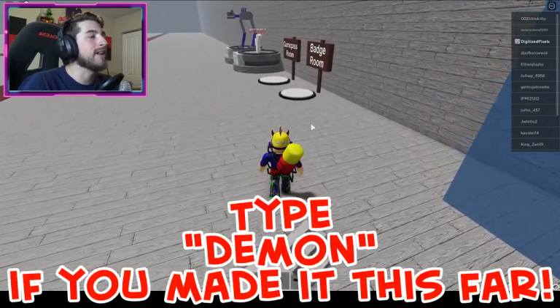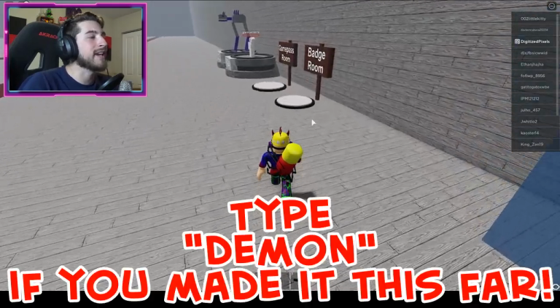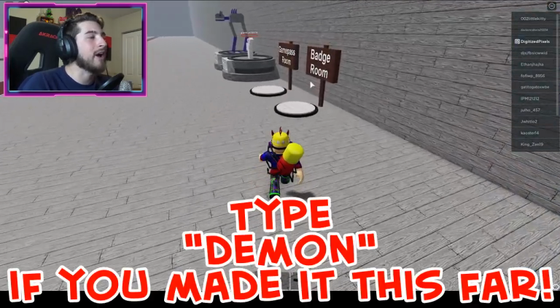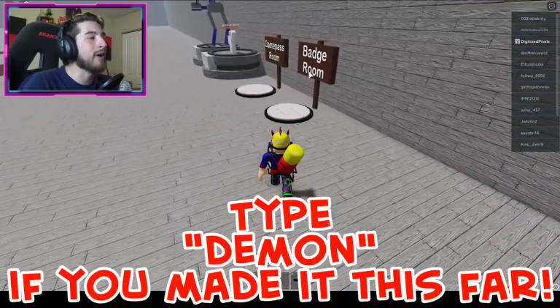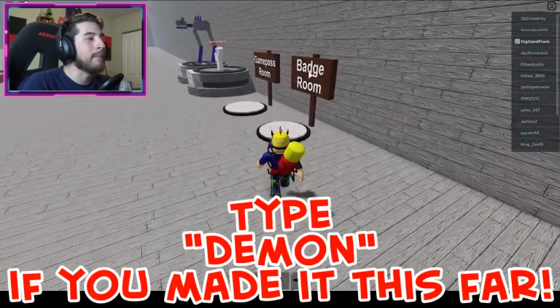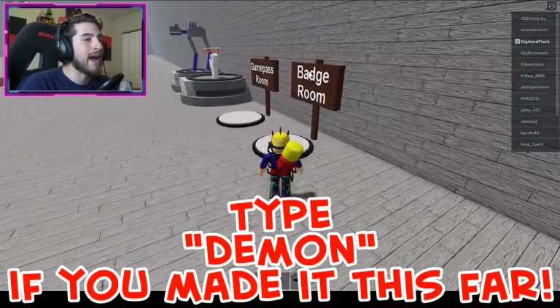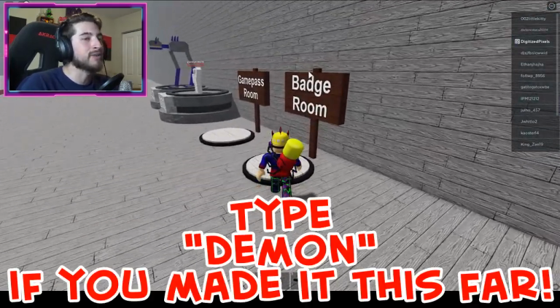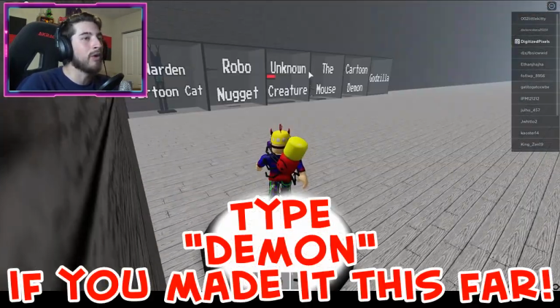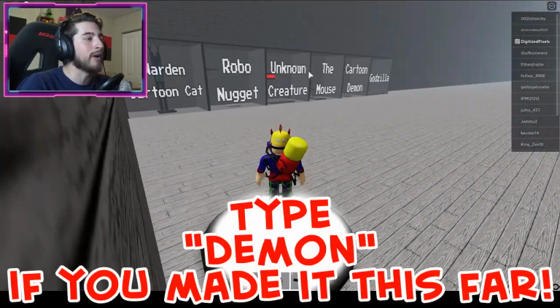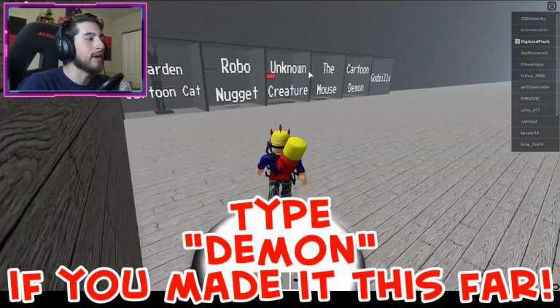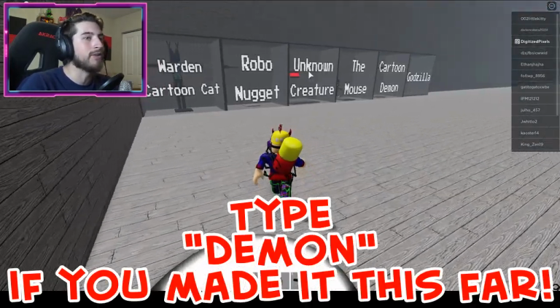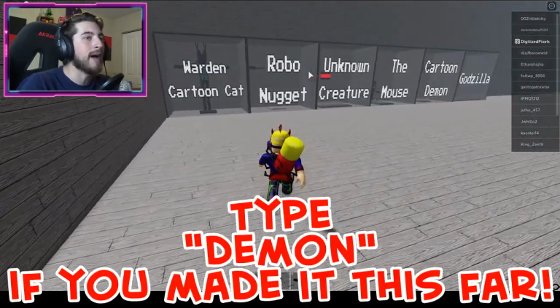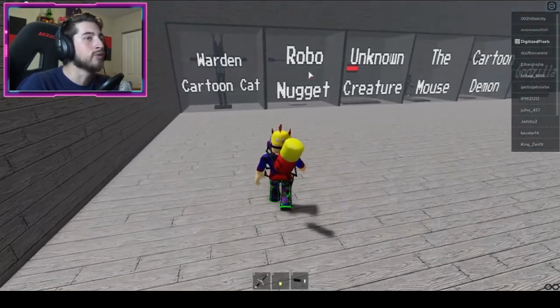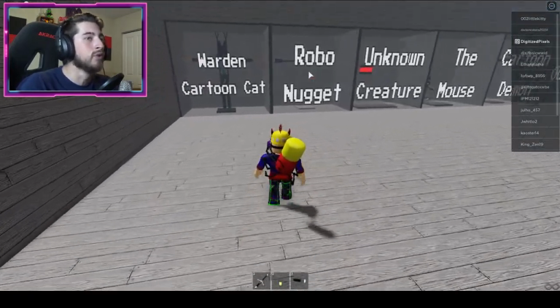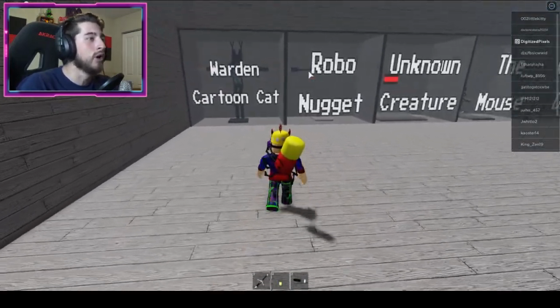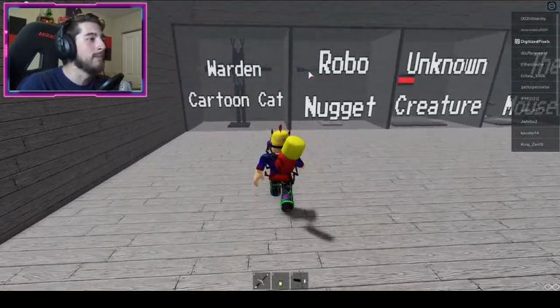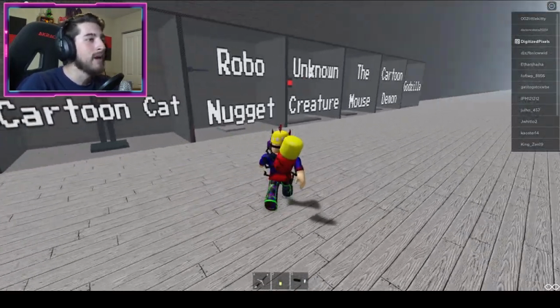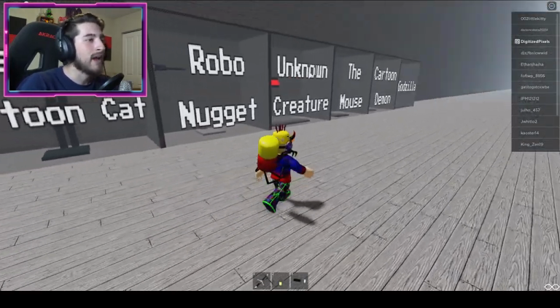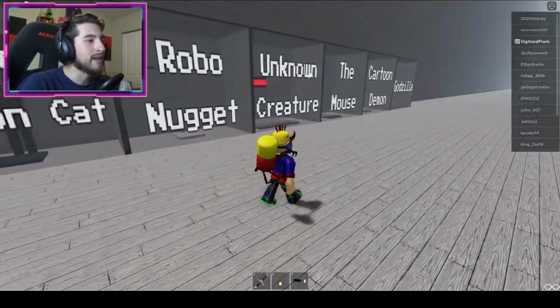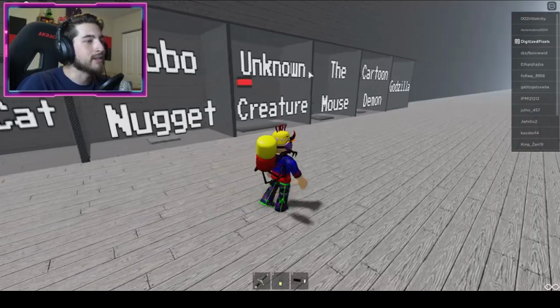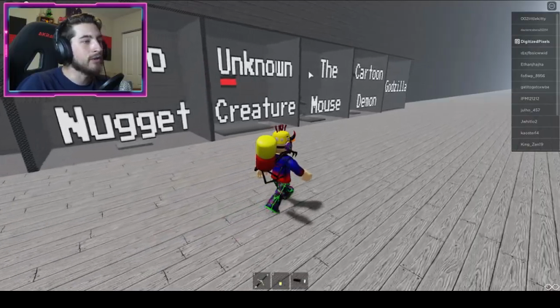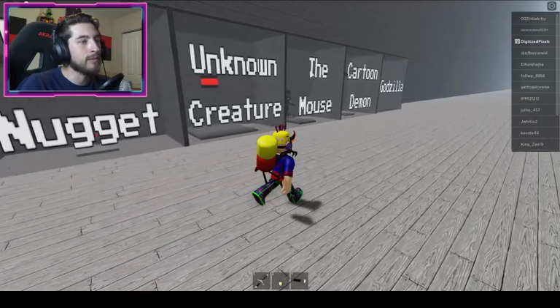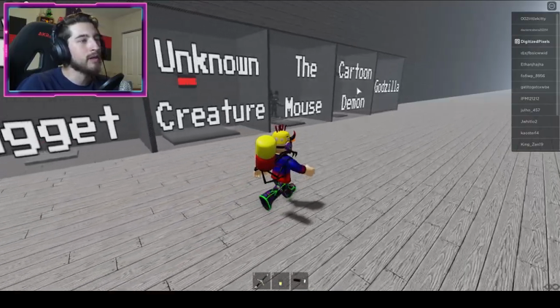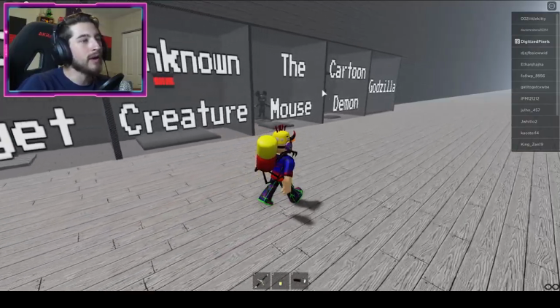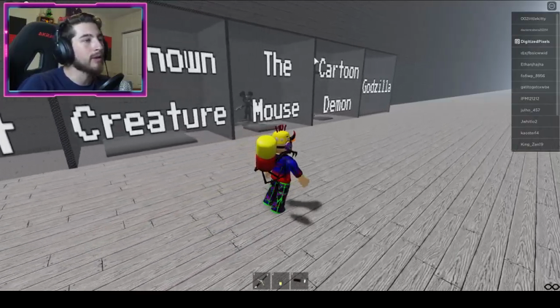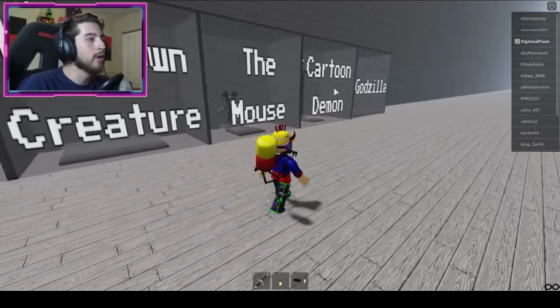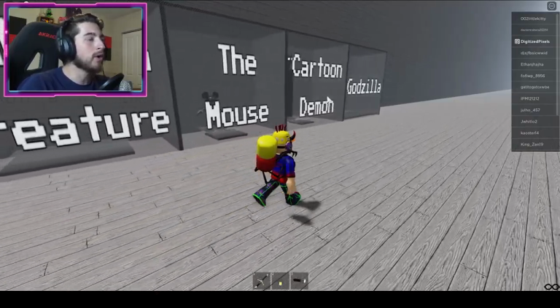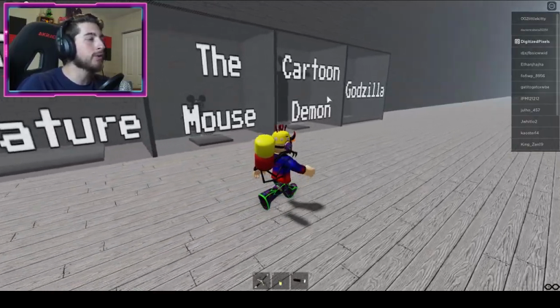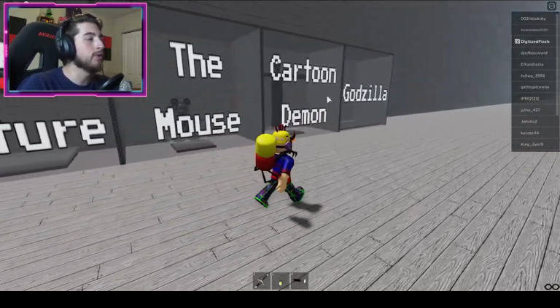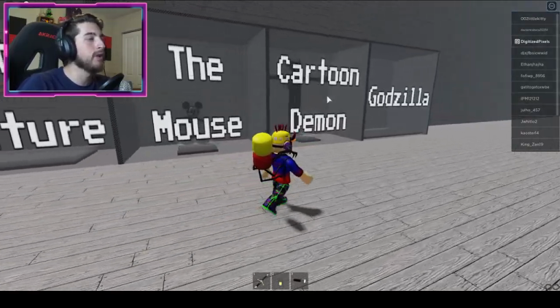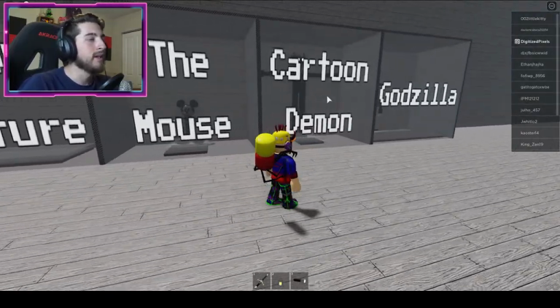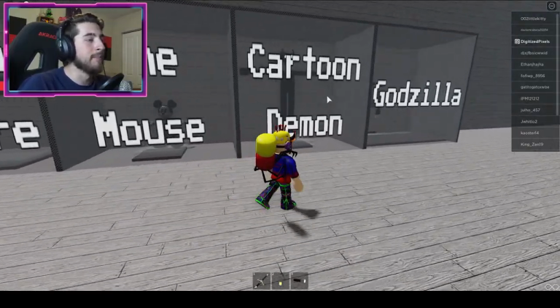Let's go ahead and check out the badge morph. Head right over here into the badge room, and it is going to be right here — Cartoon Demon.